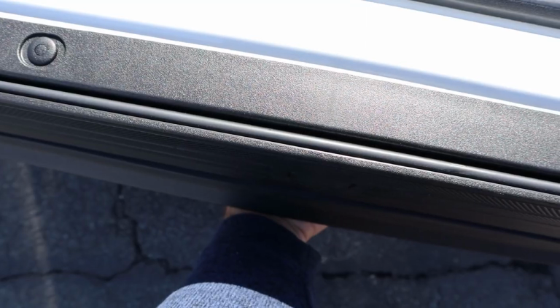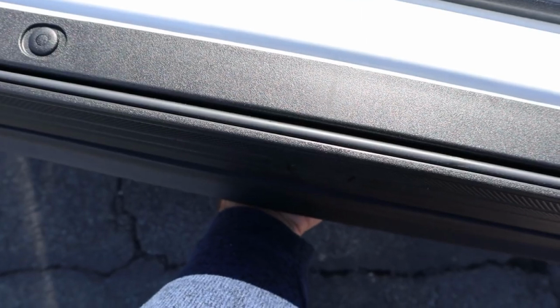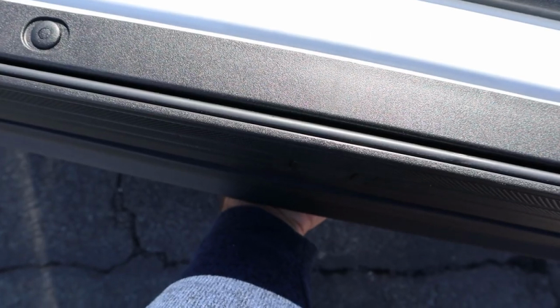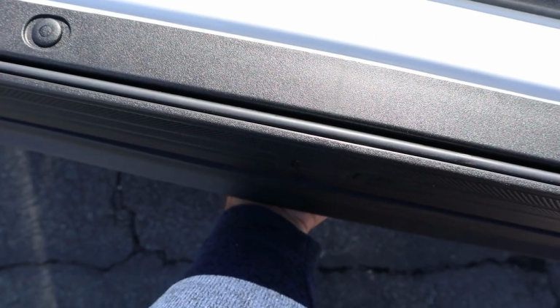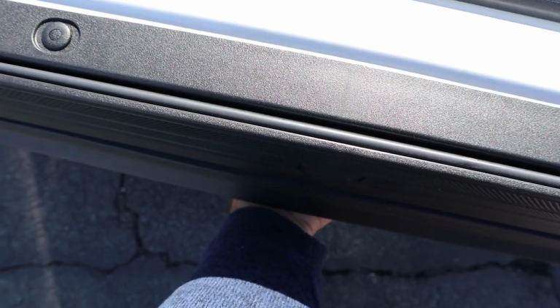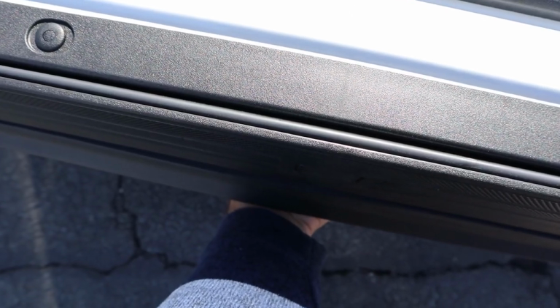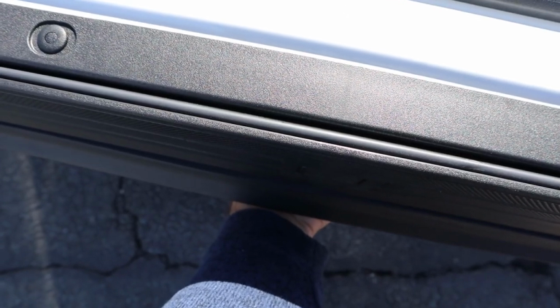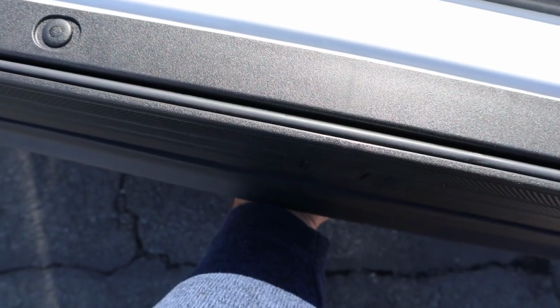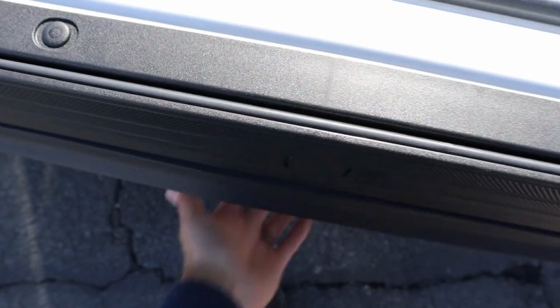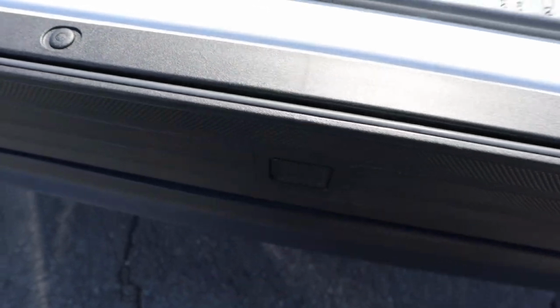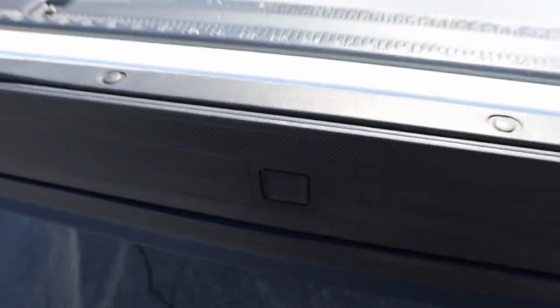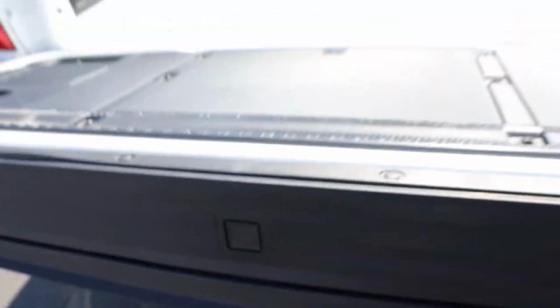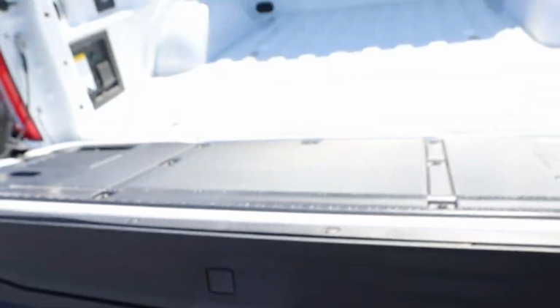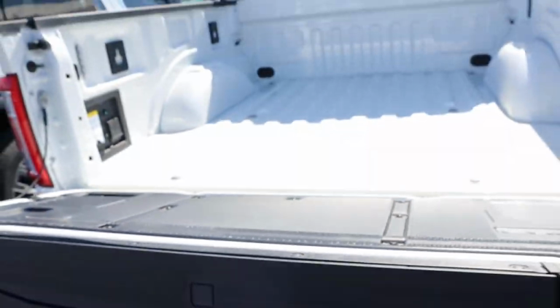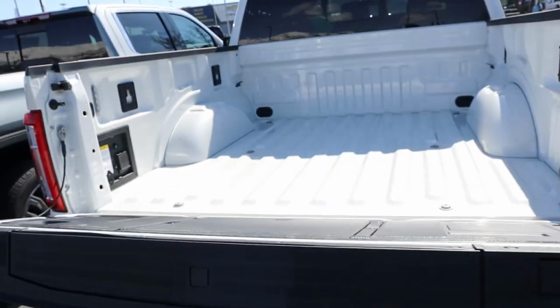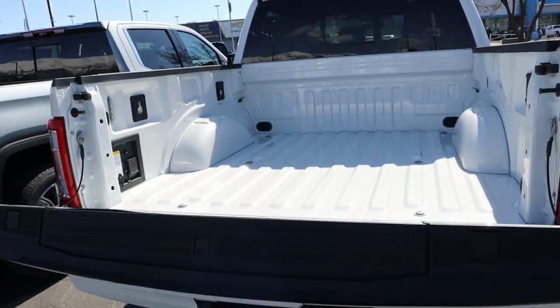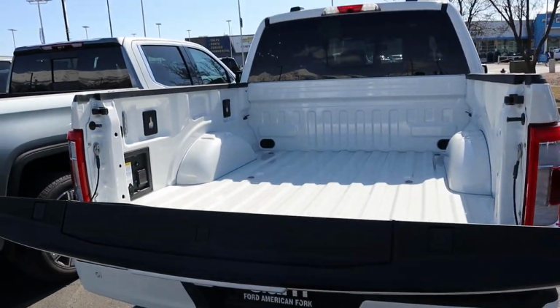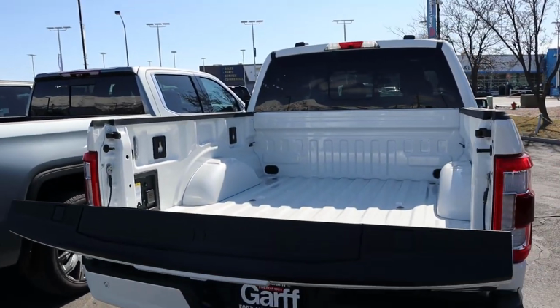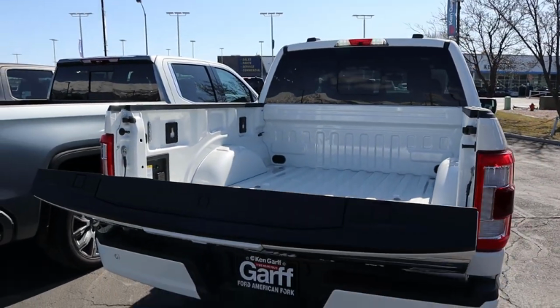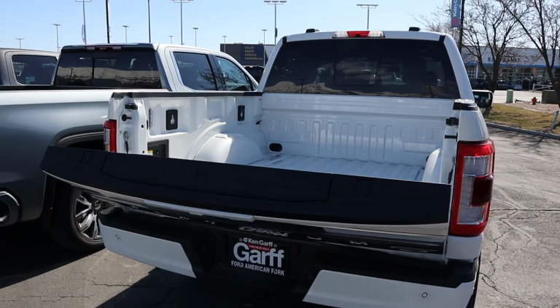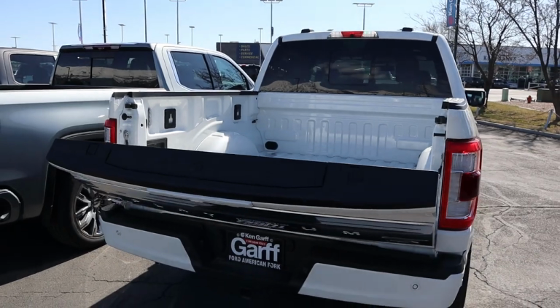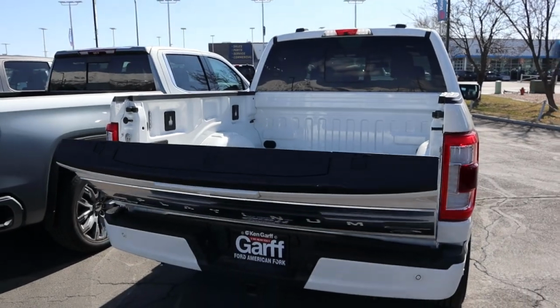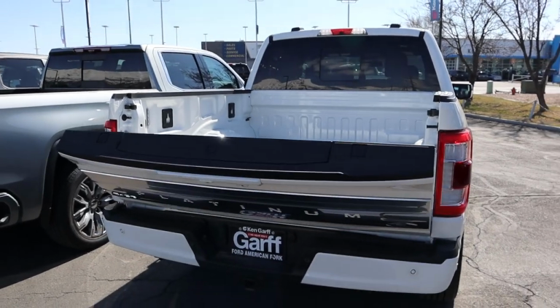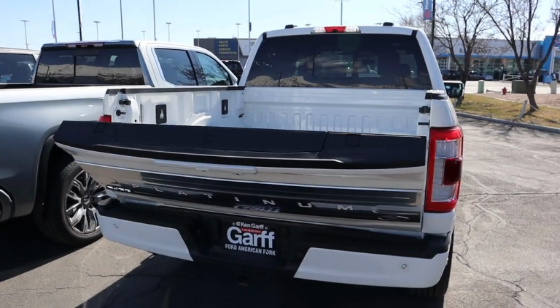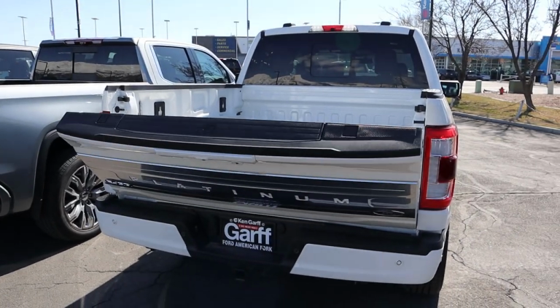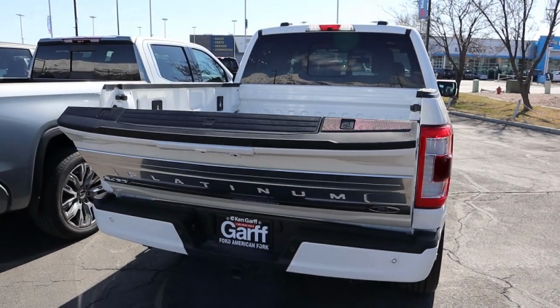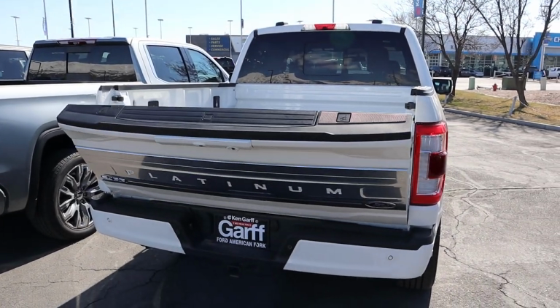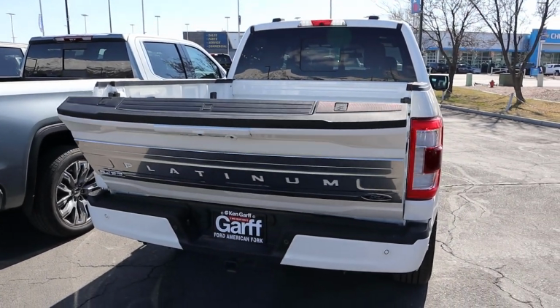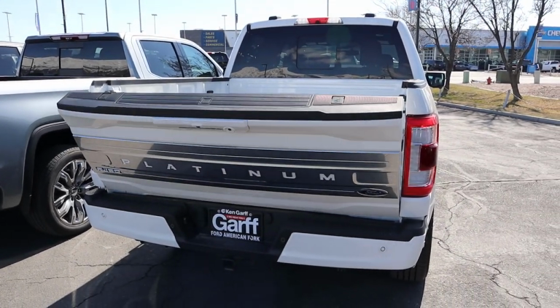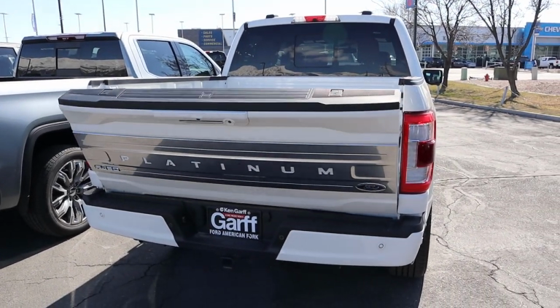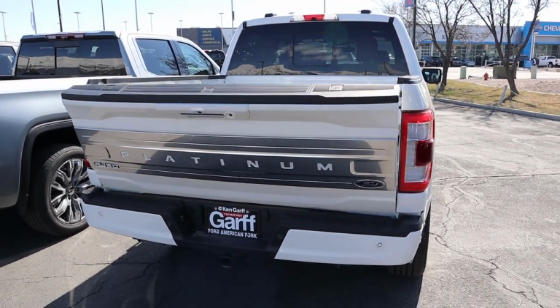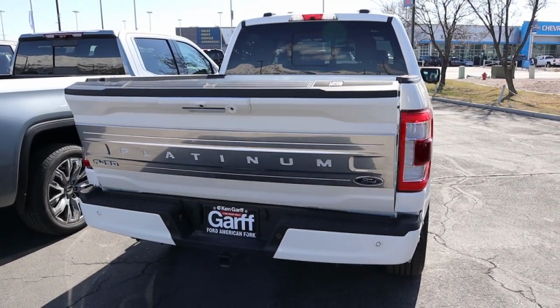The reason I'm highlighting the Ford's setup is because it's the only one that has both a bed step and an automatic raising tailgate.